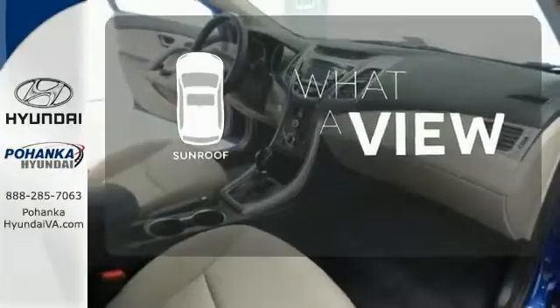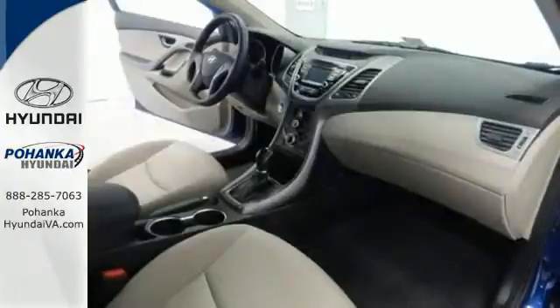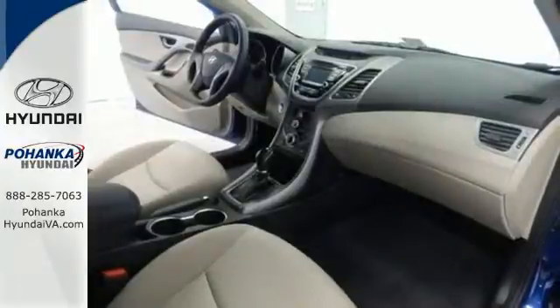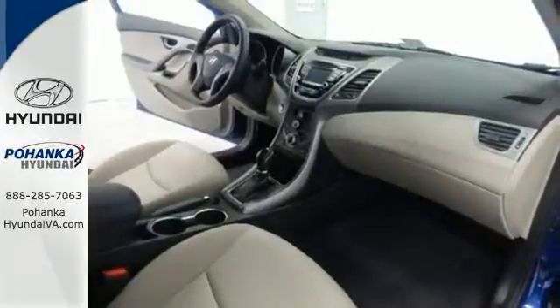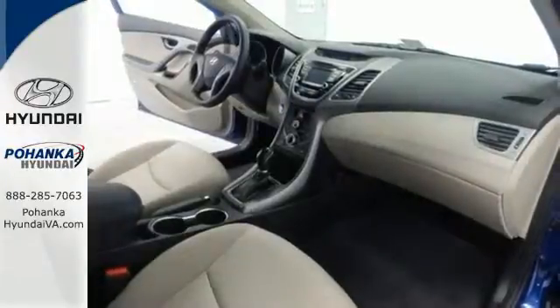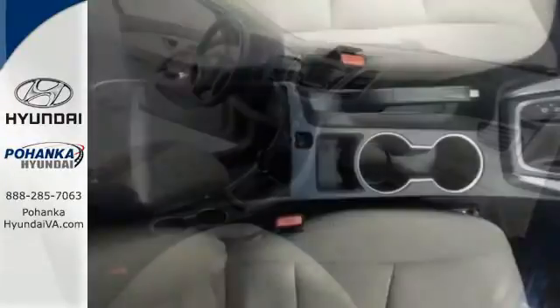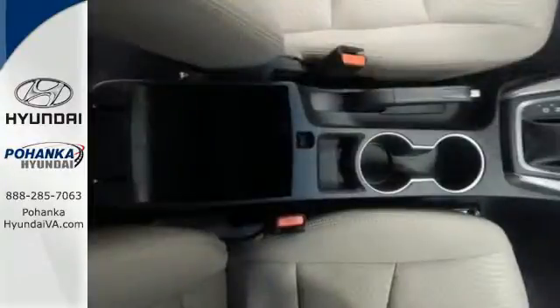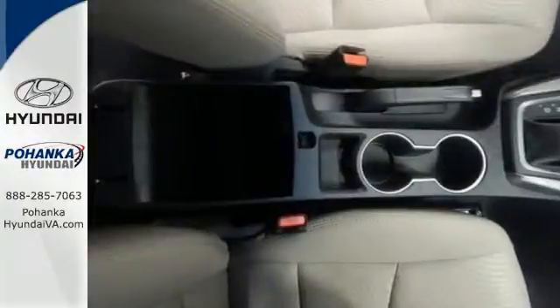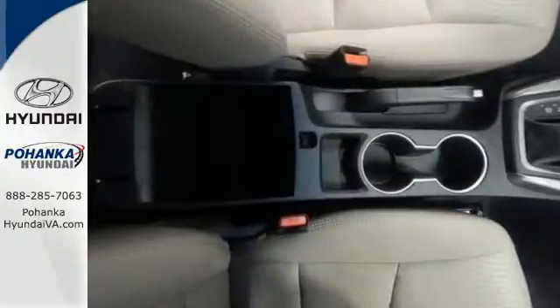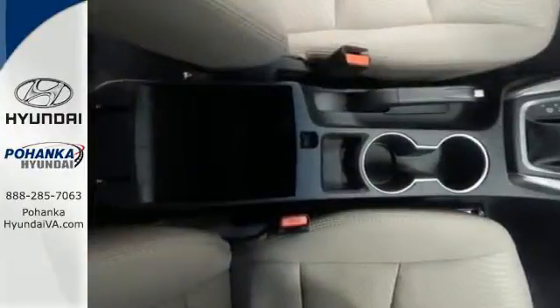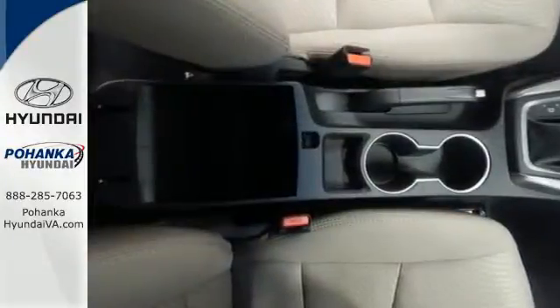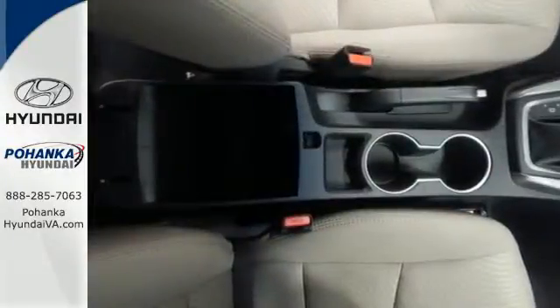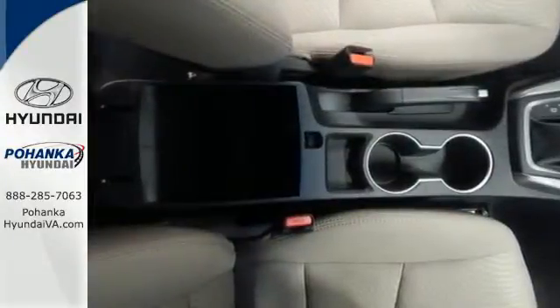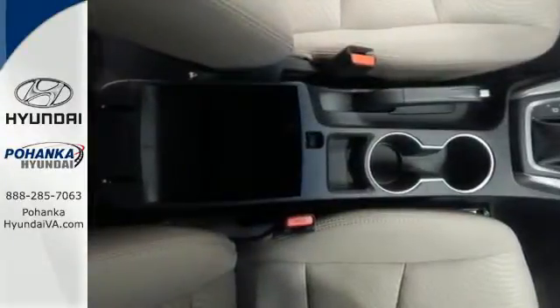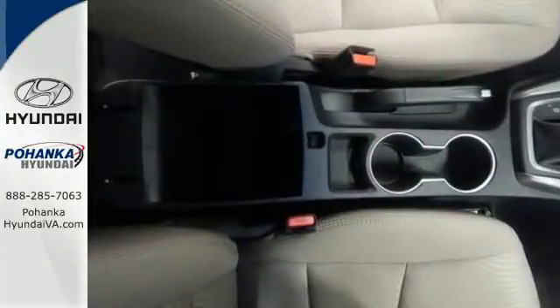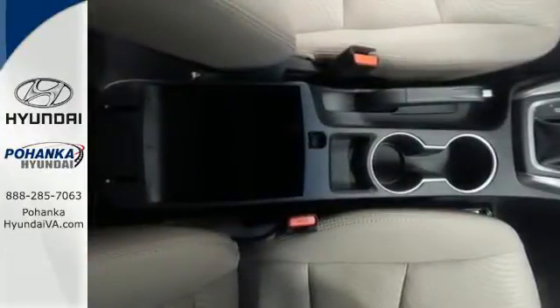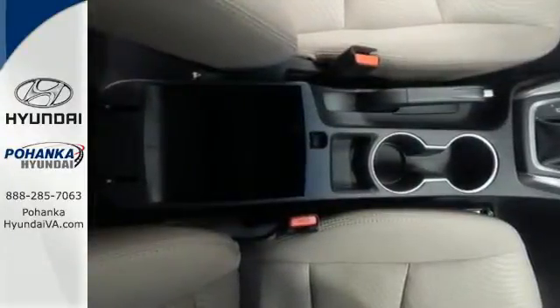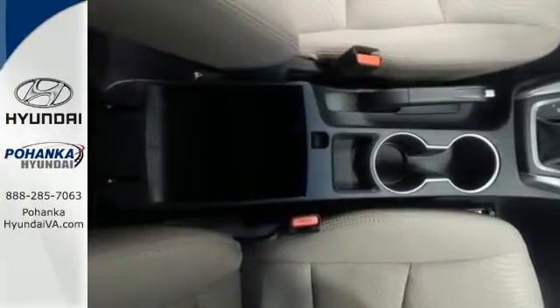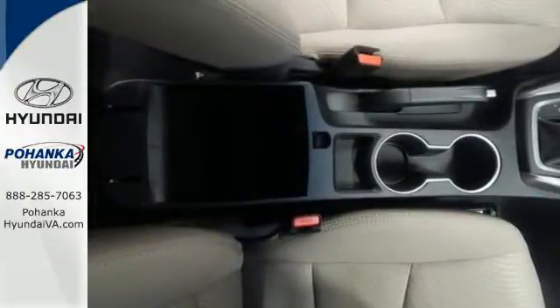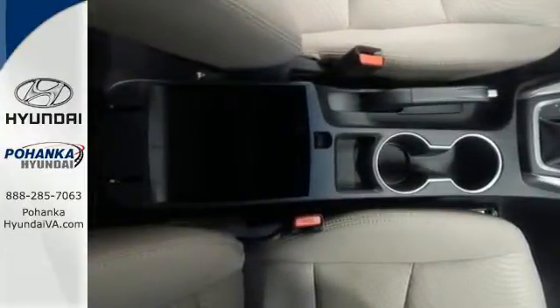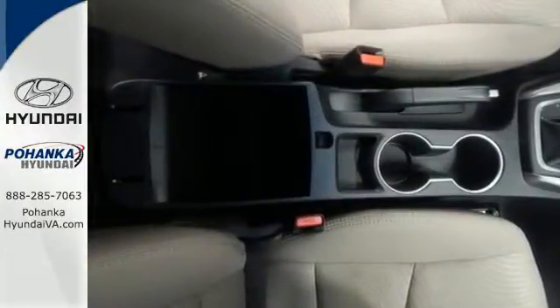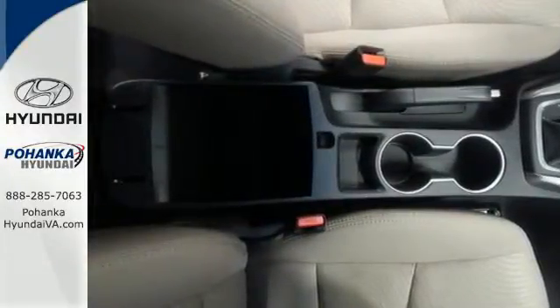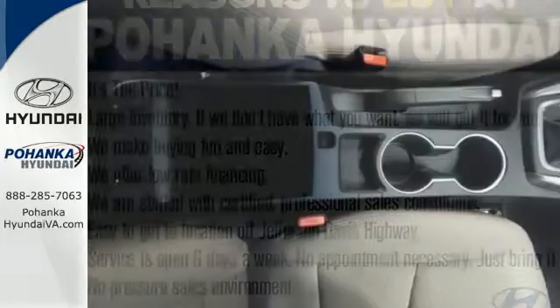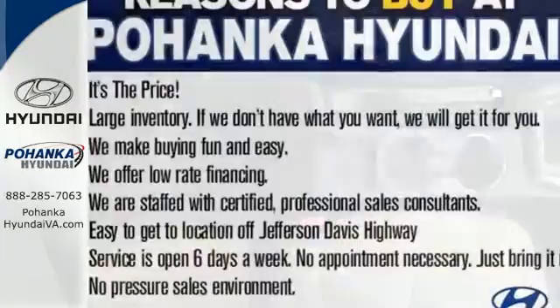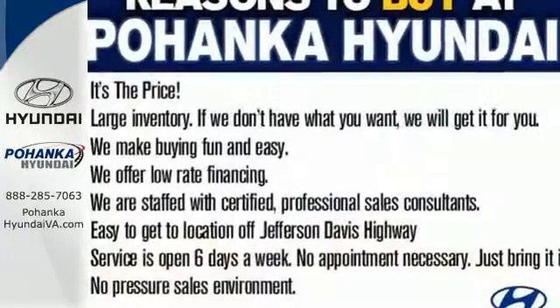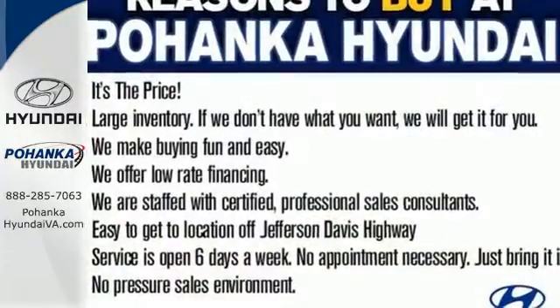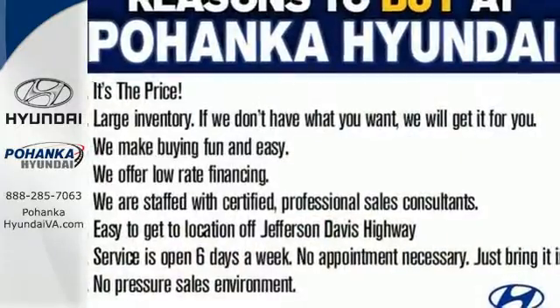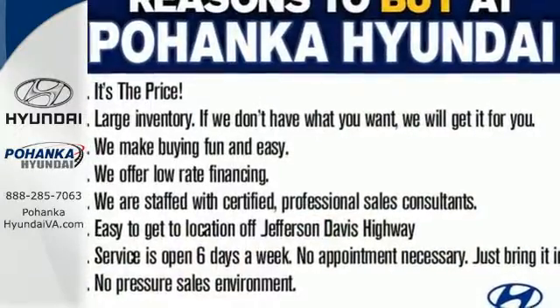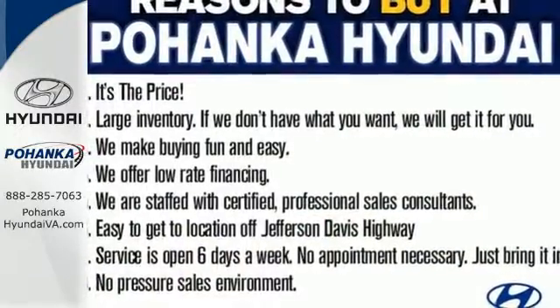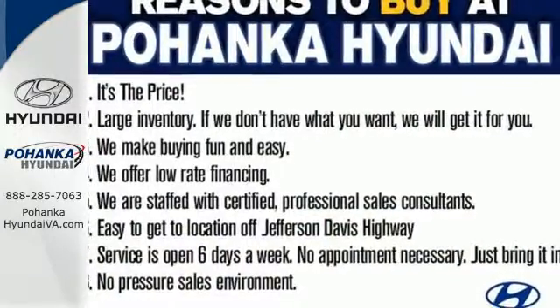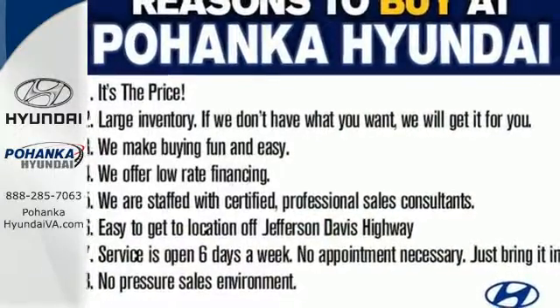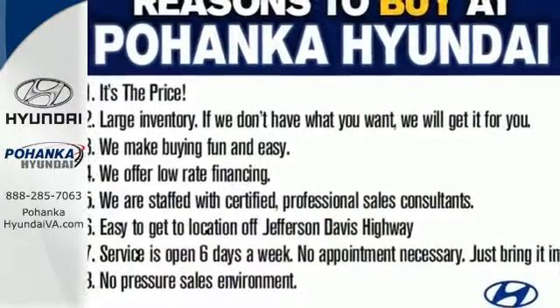If you're looking for reliability and efficiency, this Hyundai is the smart choice. It's time for a test drive today.